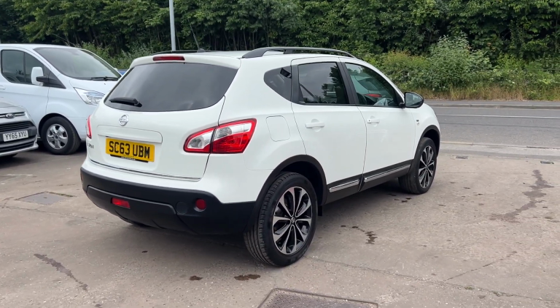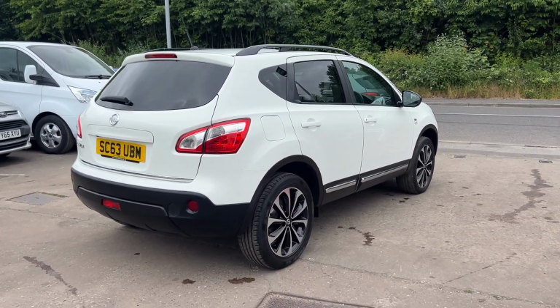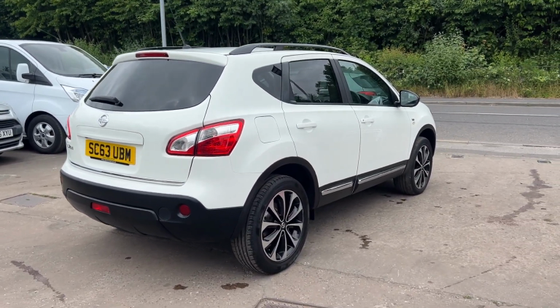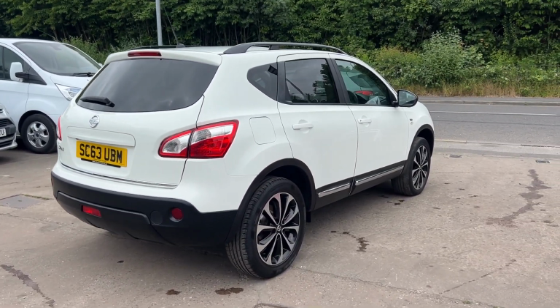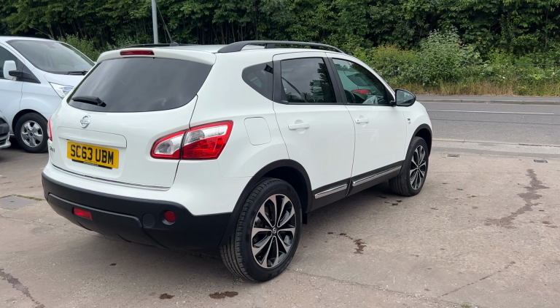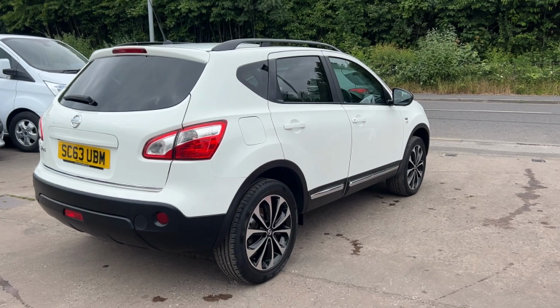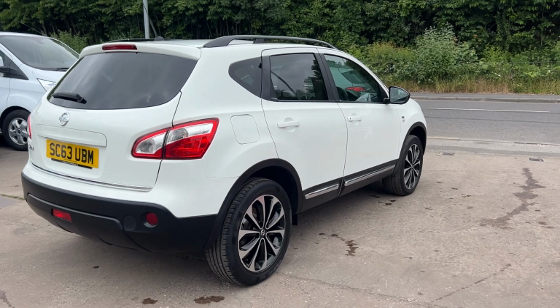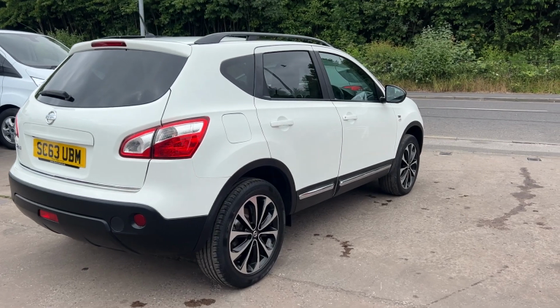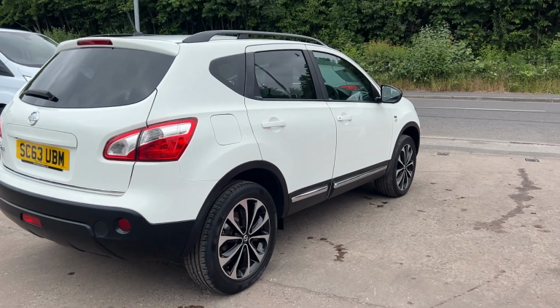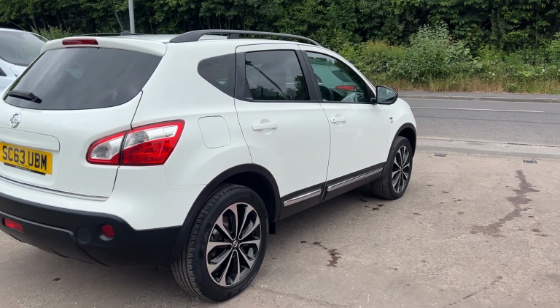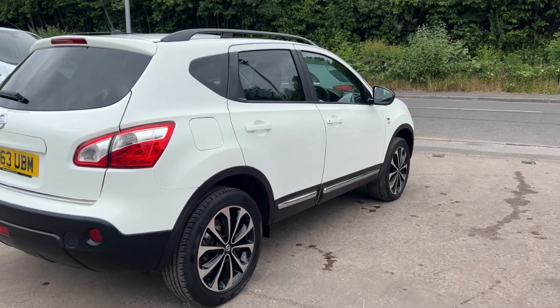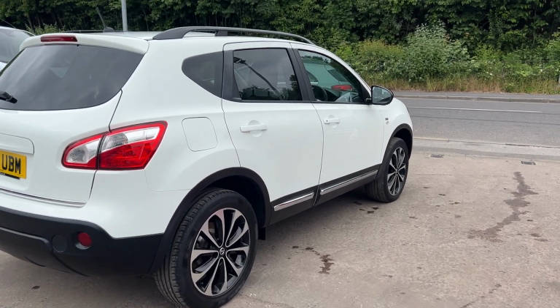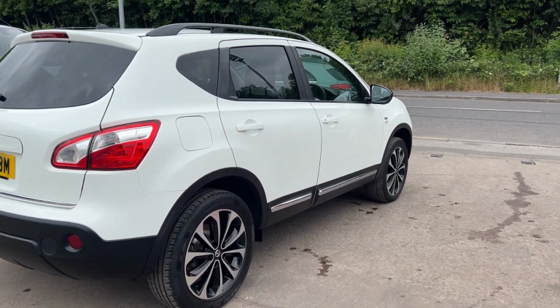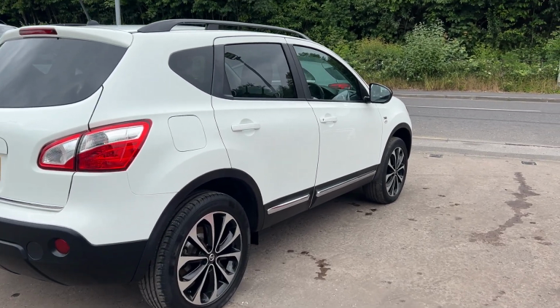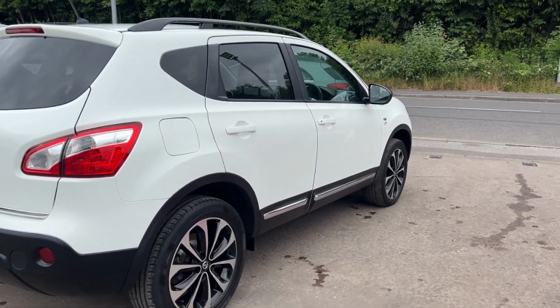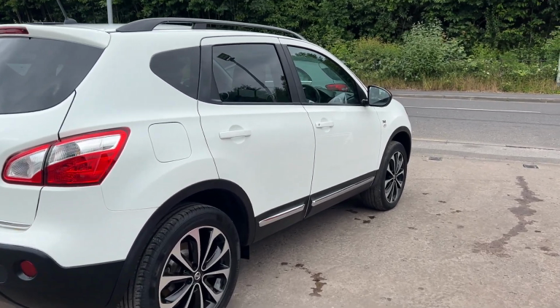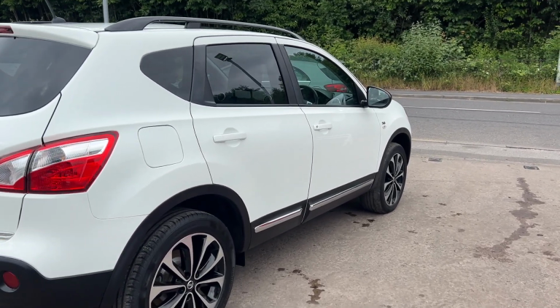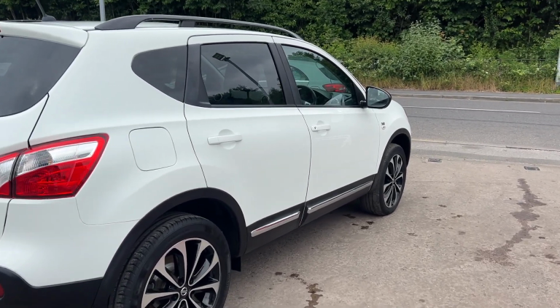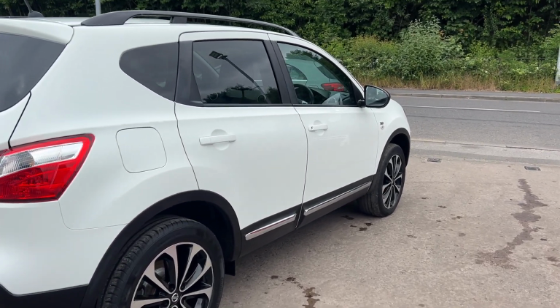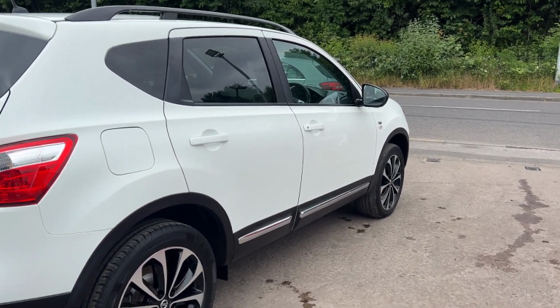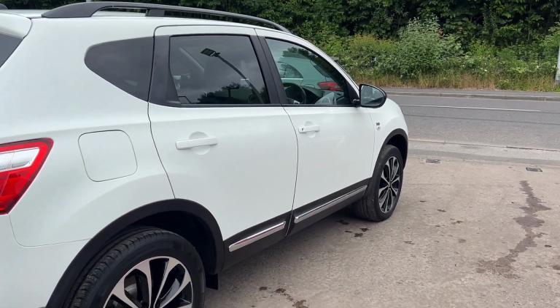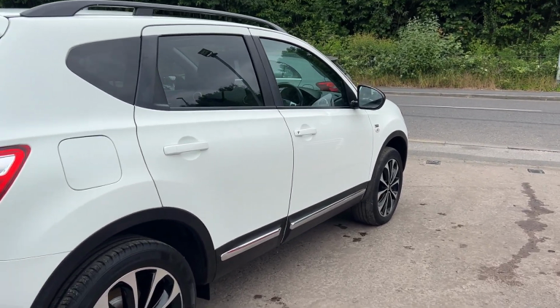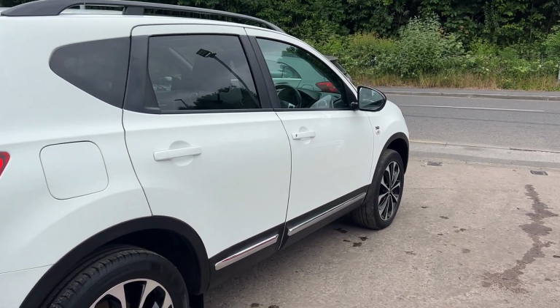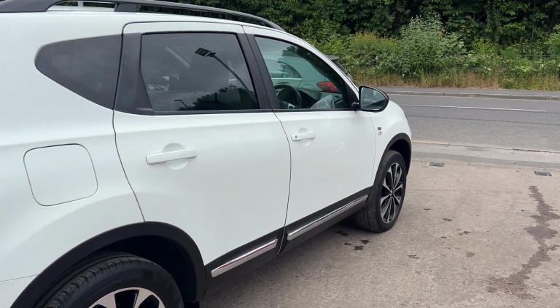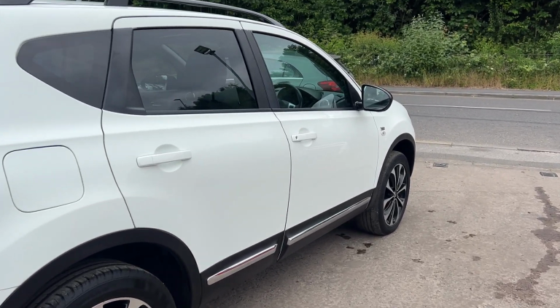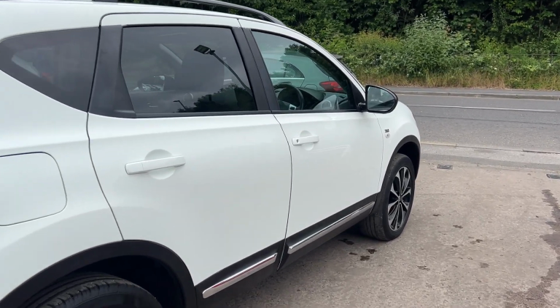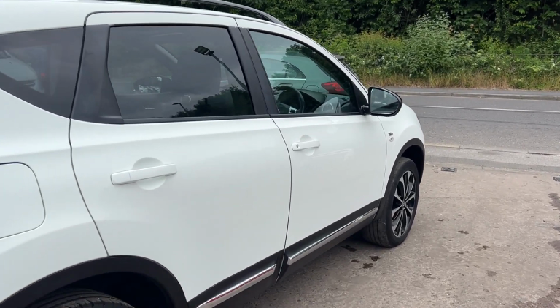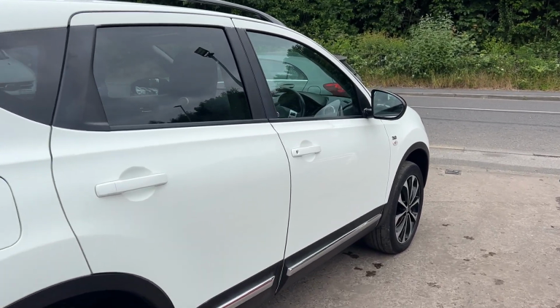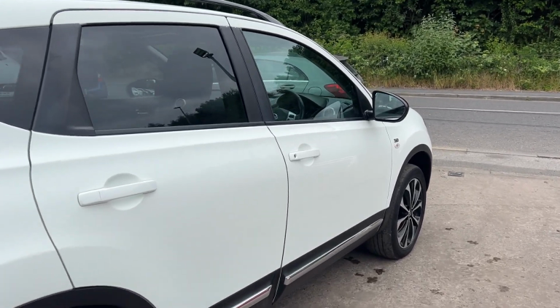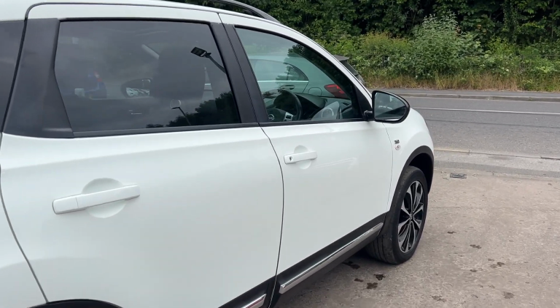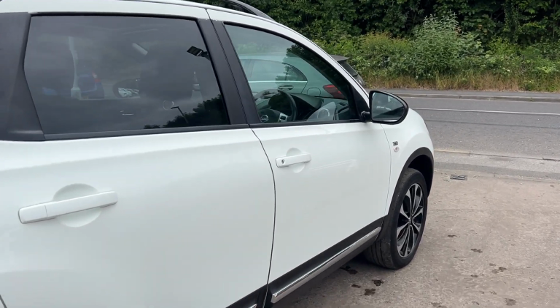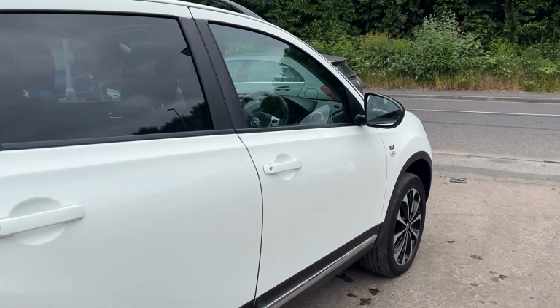The car has low mileage — it's only done 35,000 miles. I'll show you inside.